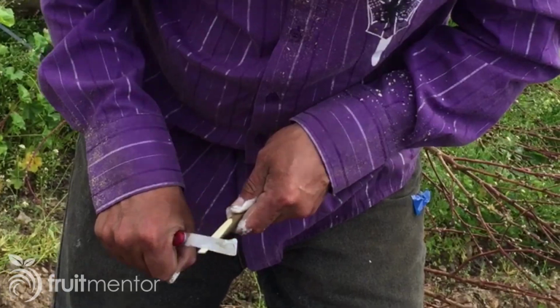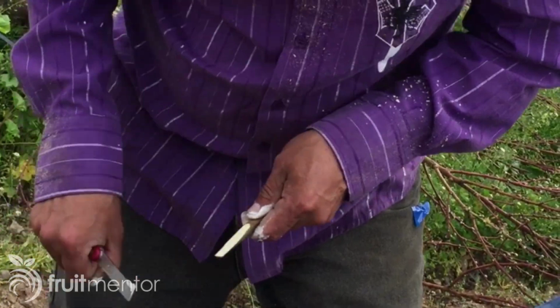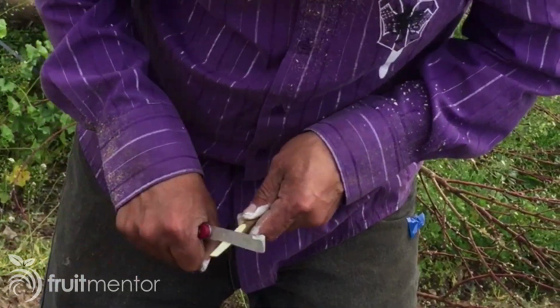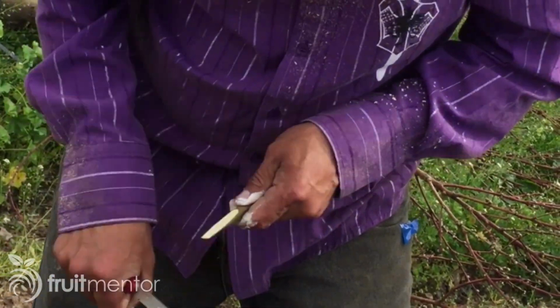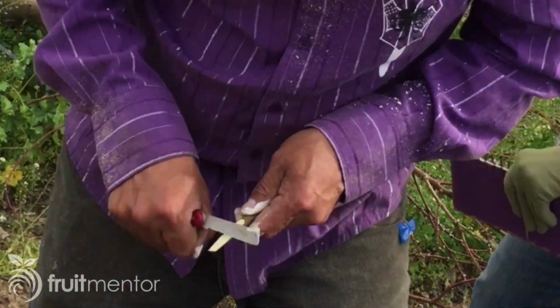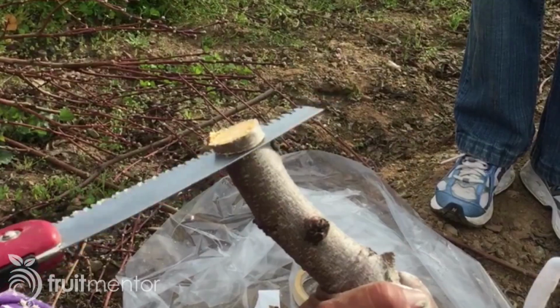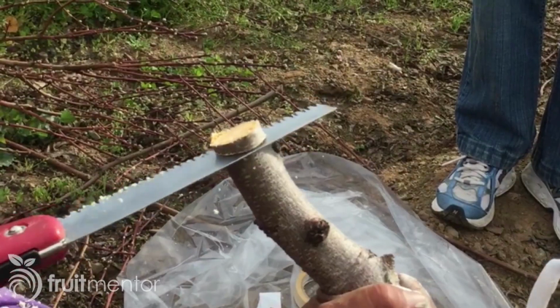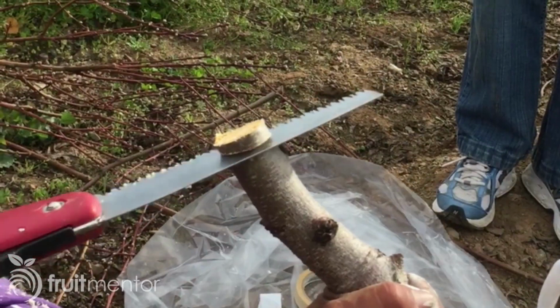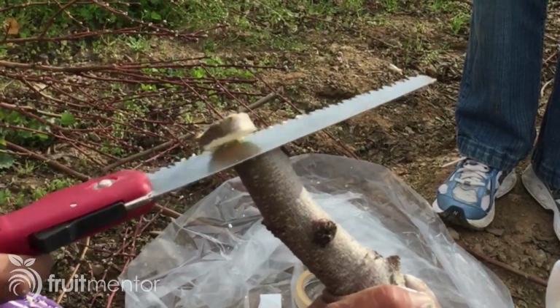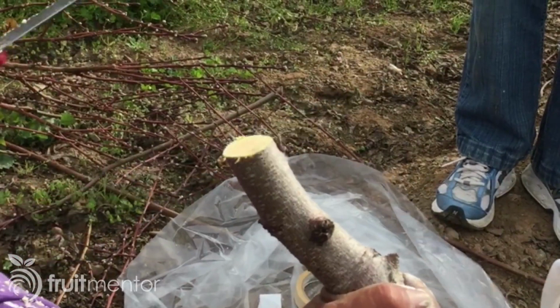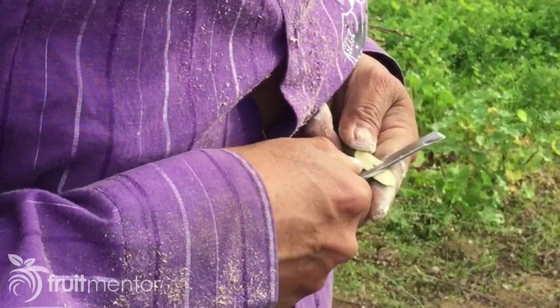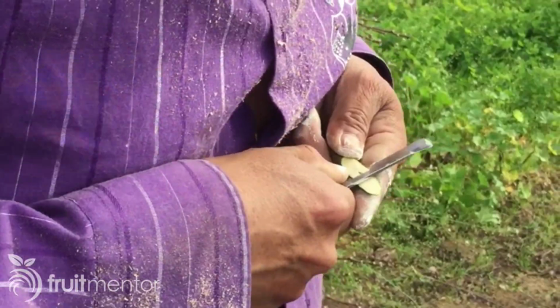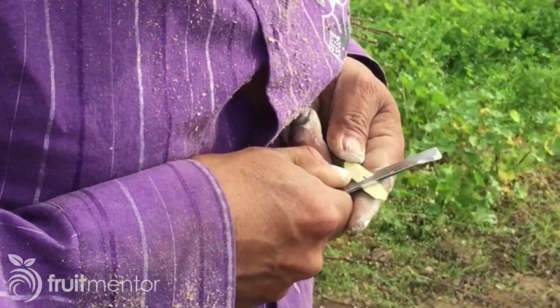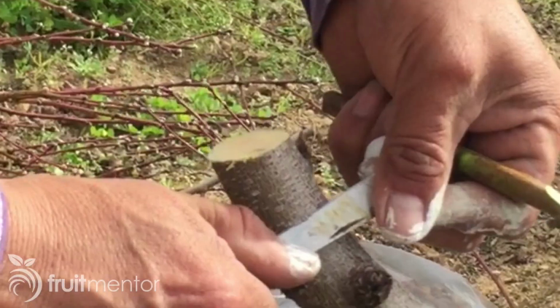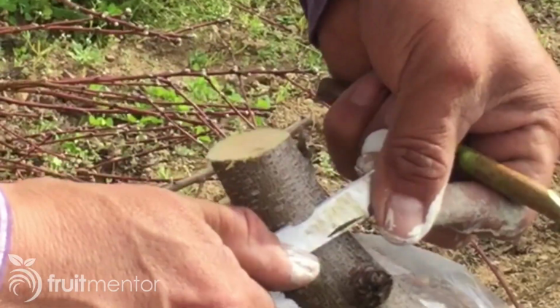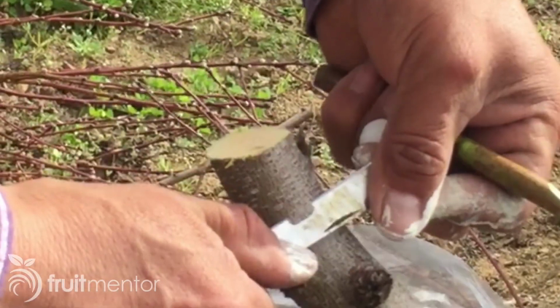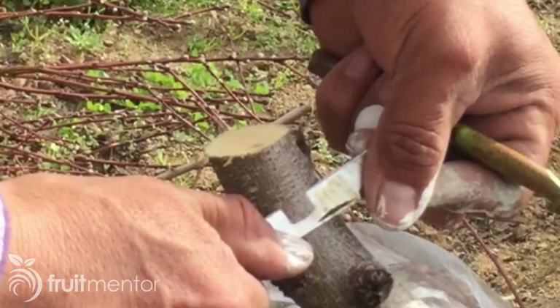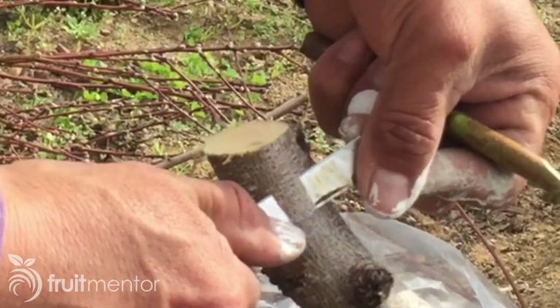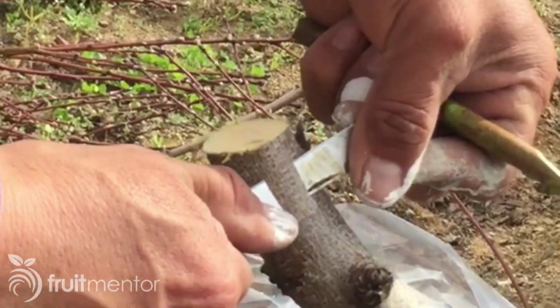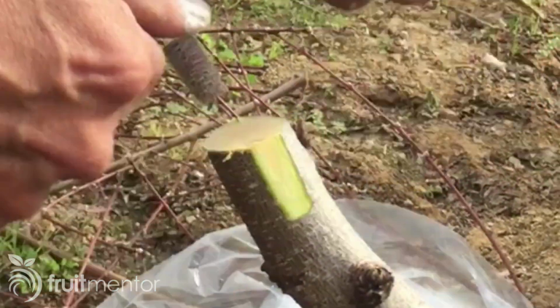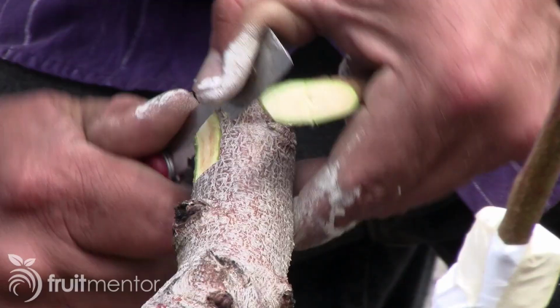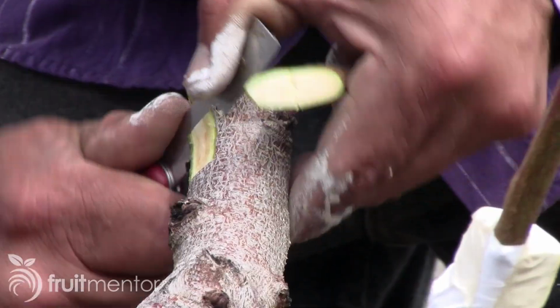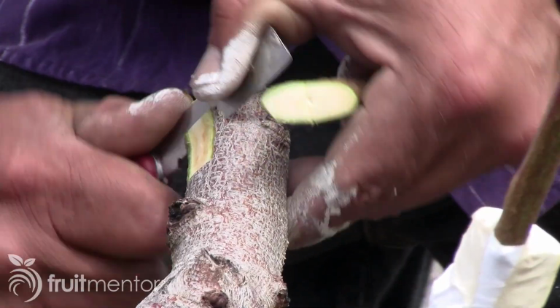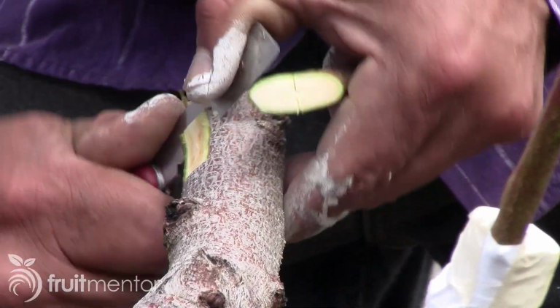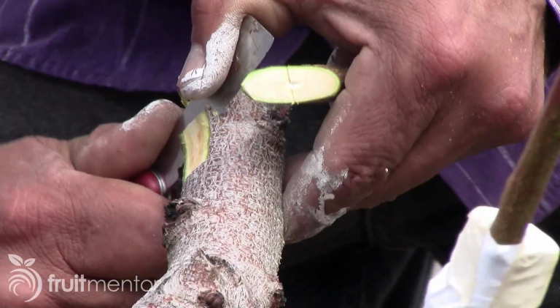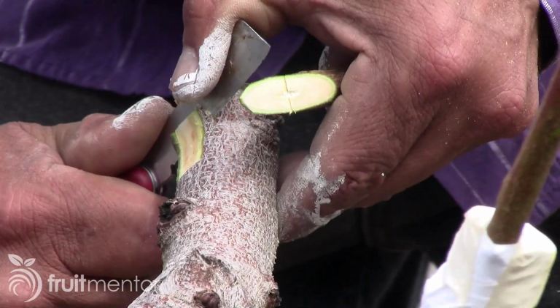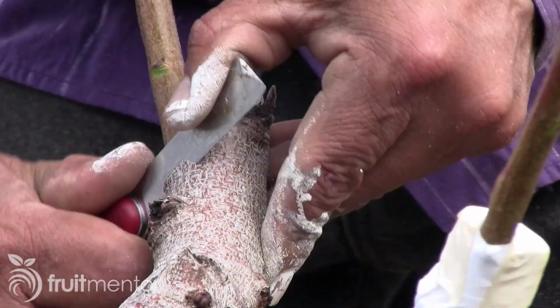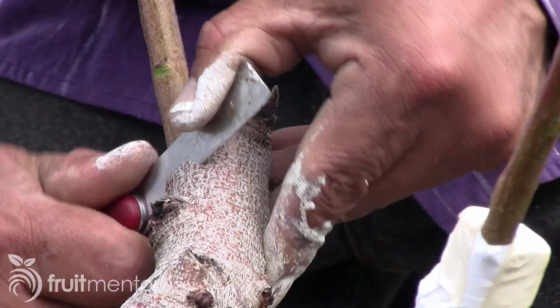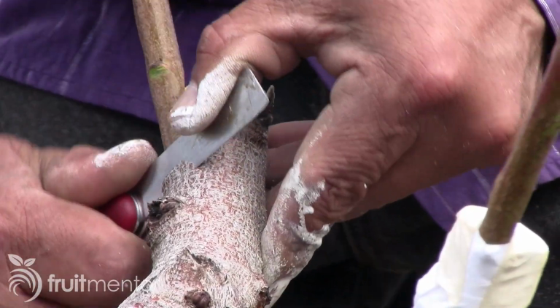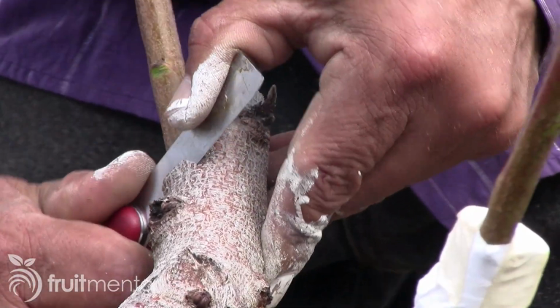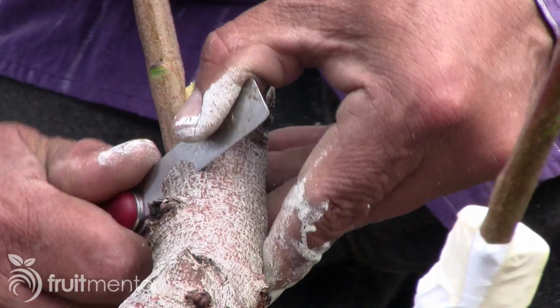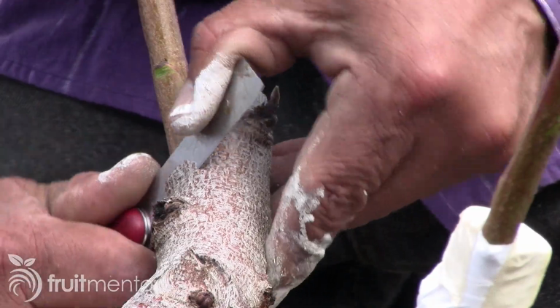In this video, I will show you a double-tongued side graft useful for grafting stone fruit trees.